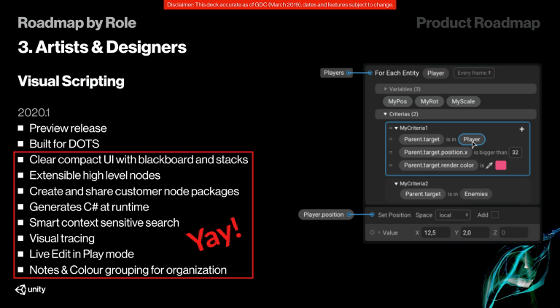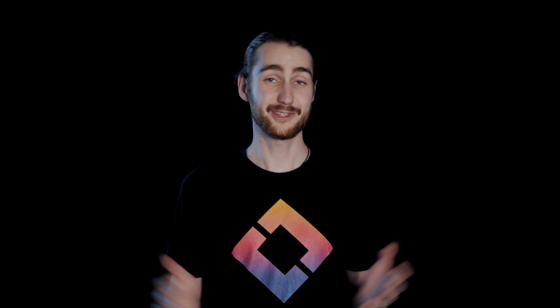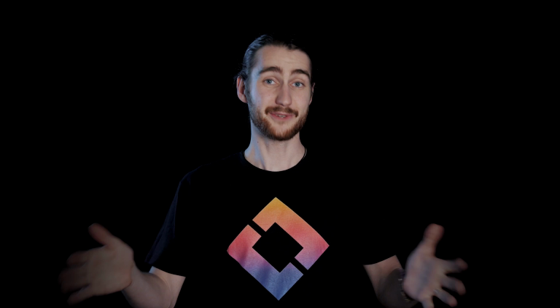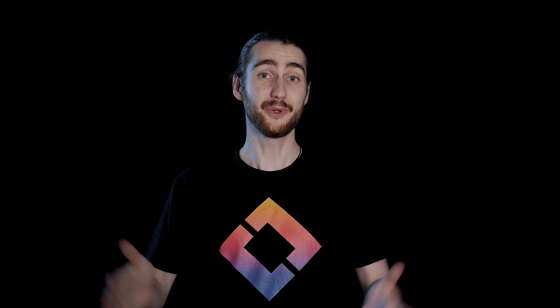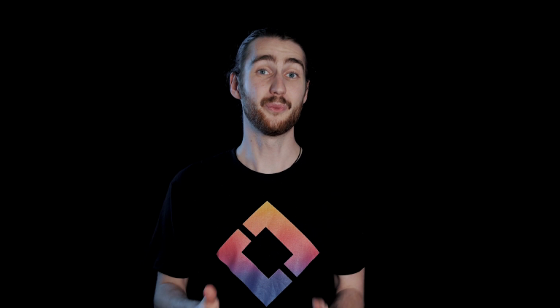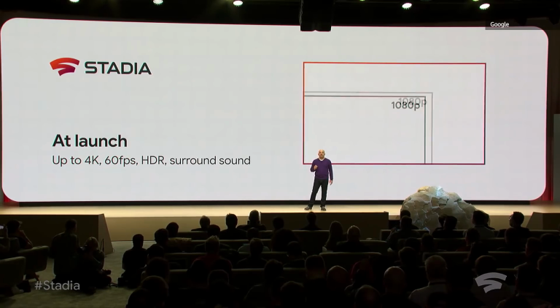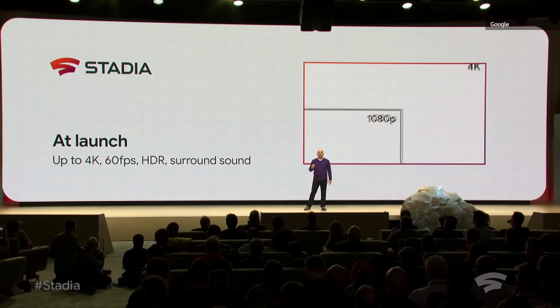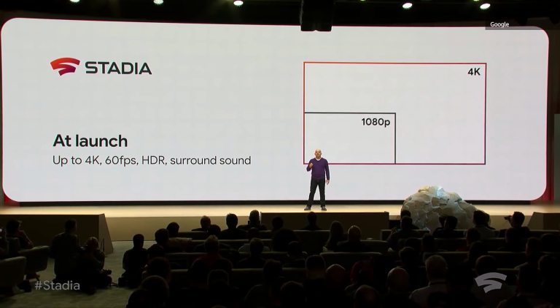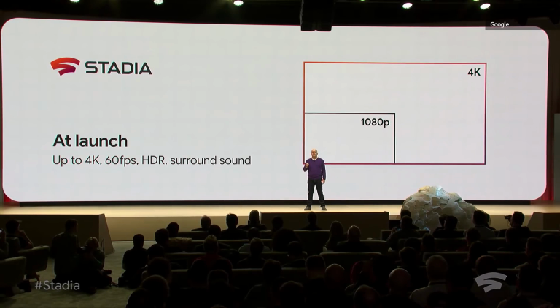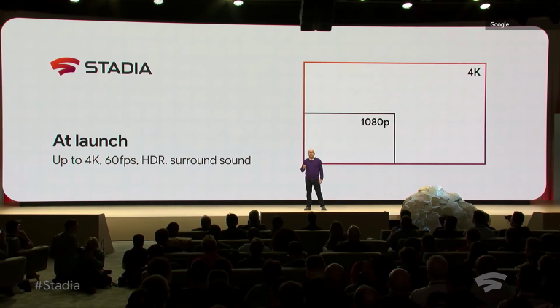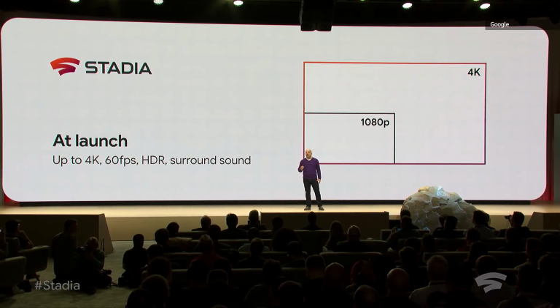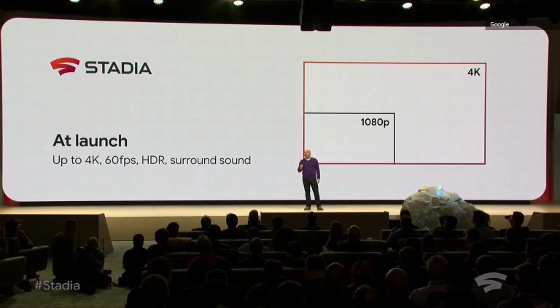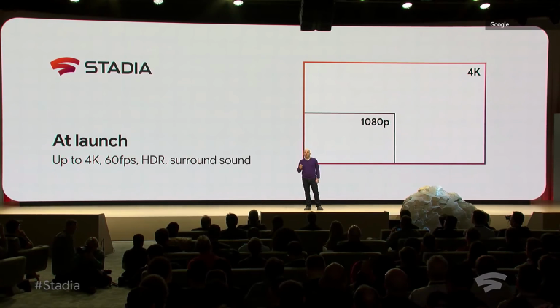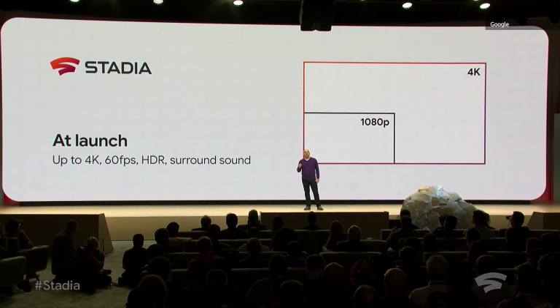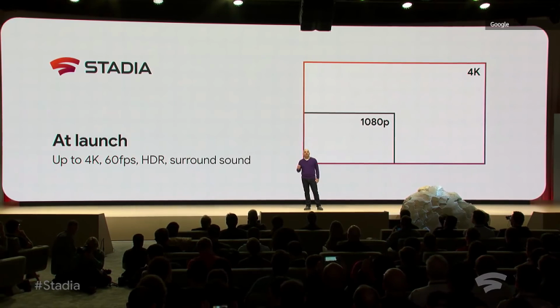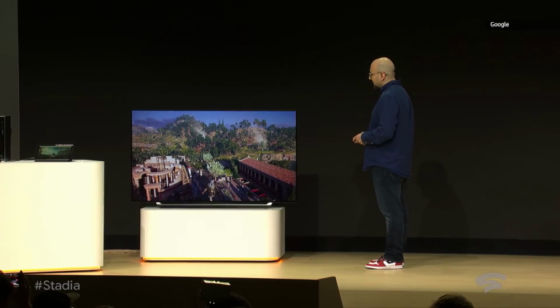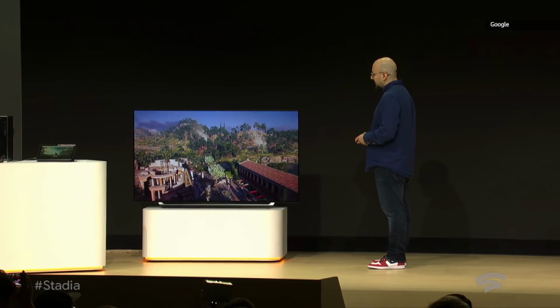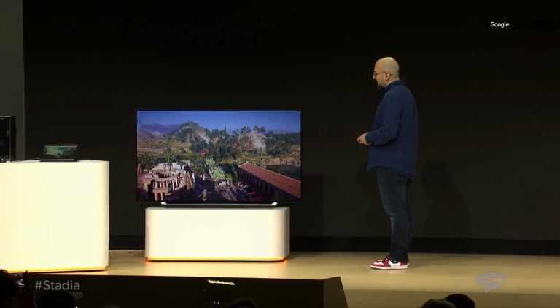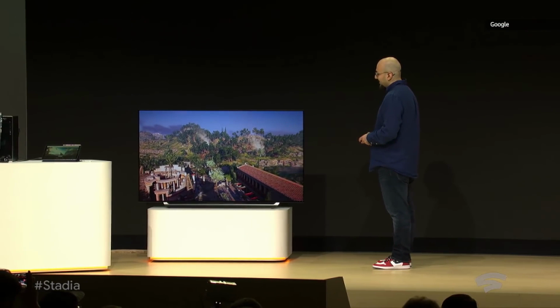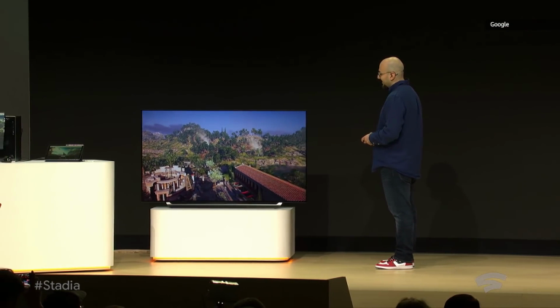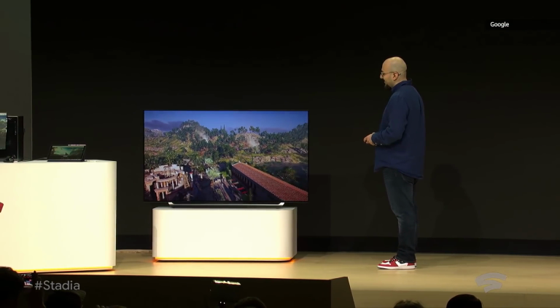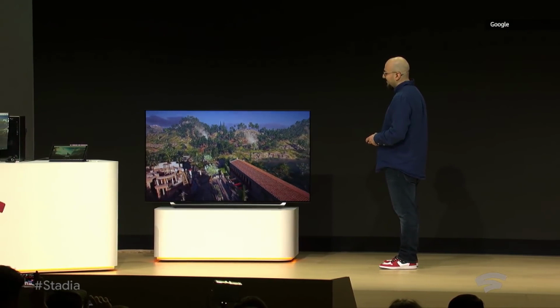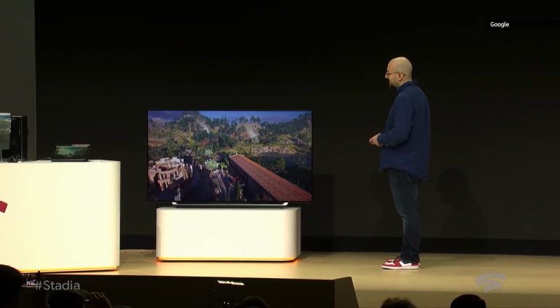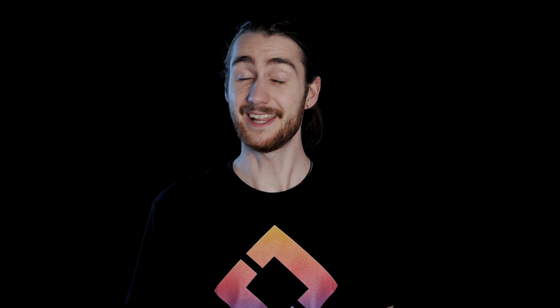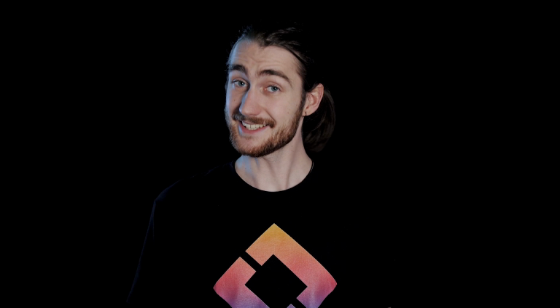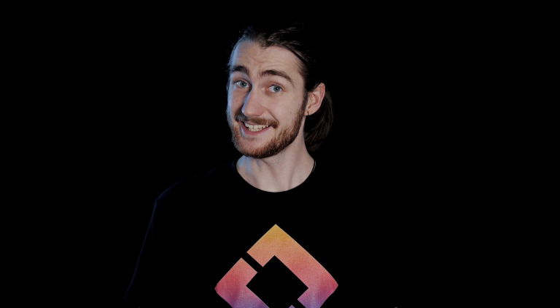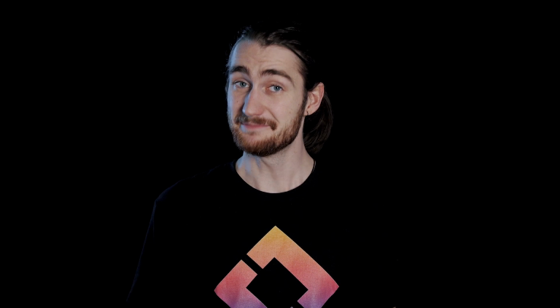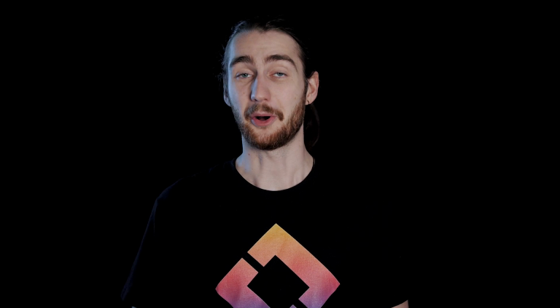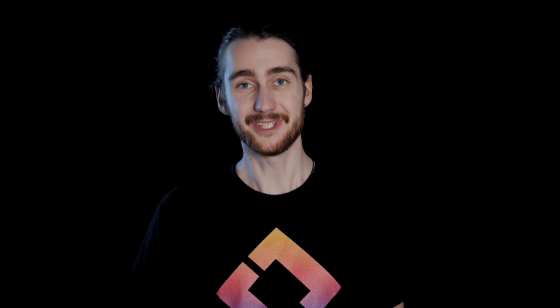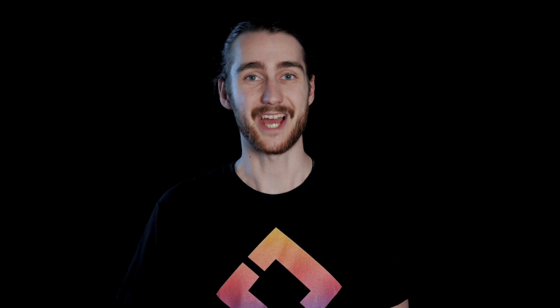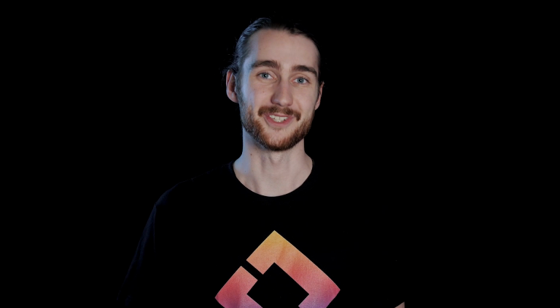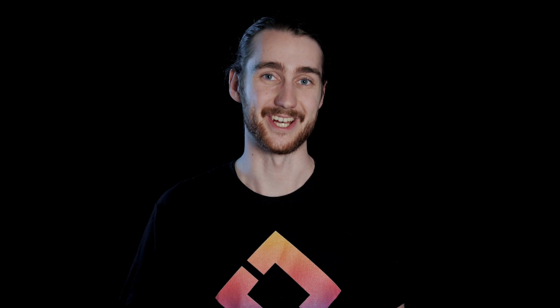For those of you who watched Google's announcement on Stadia, Unity will be supporting it — though latency, only time will tell.